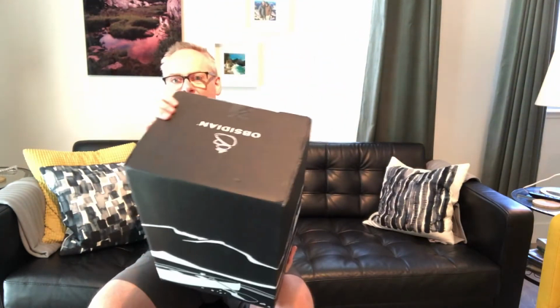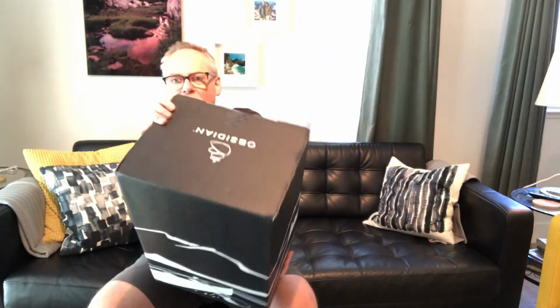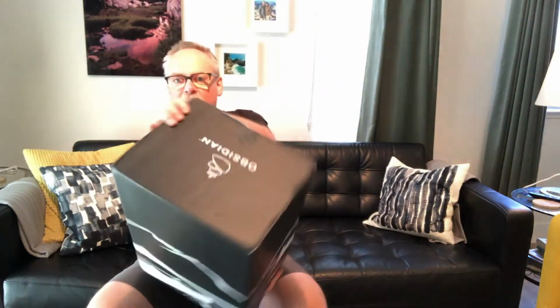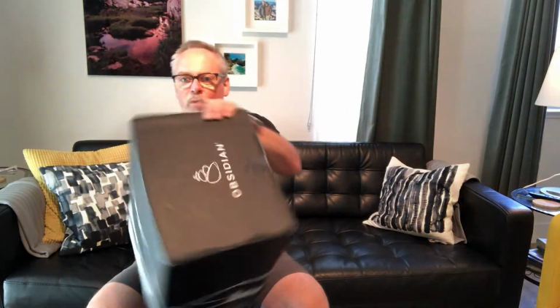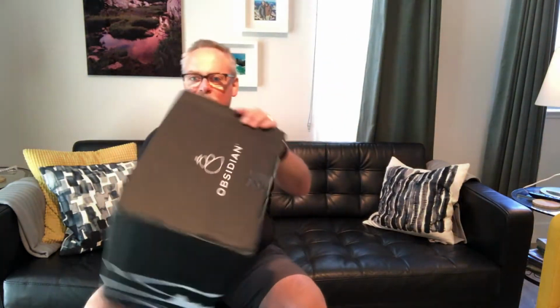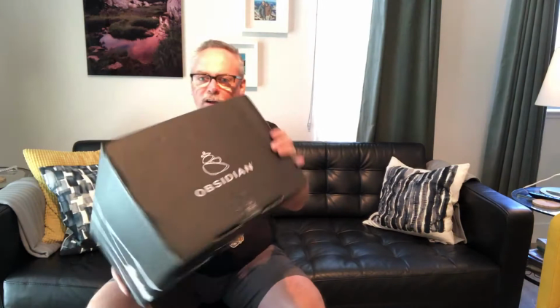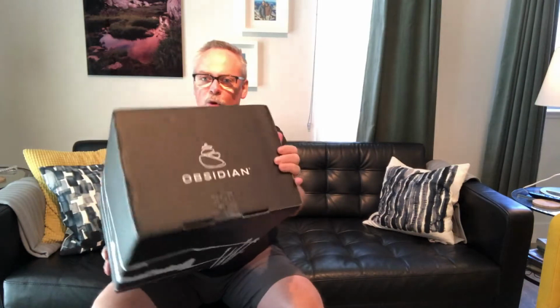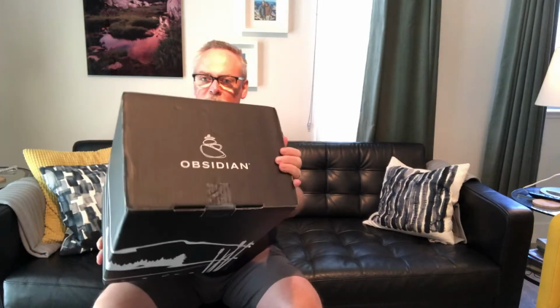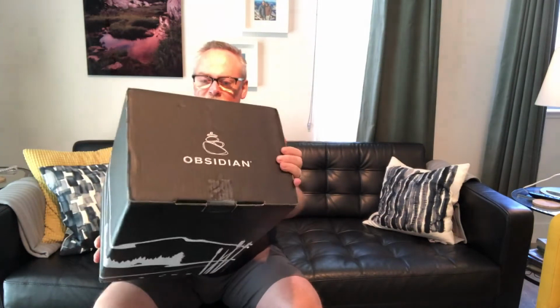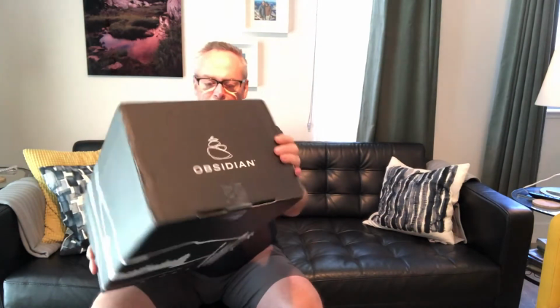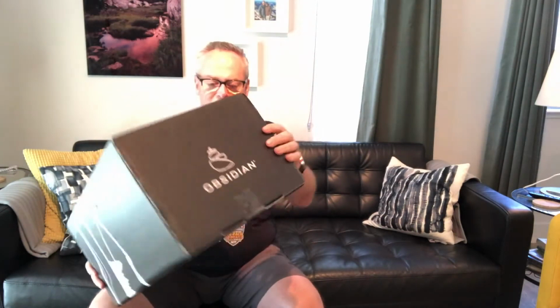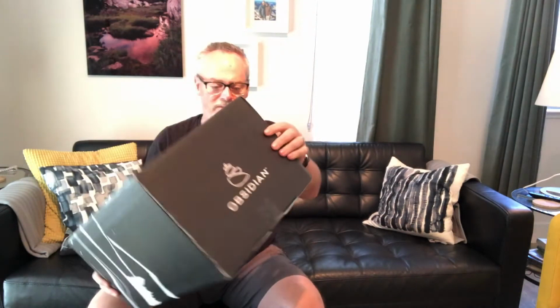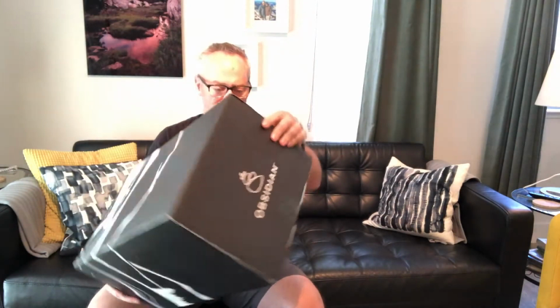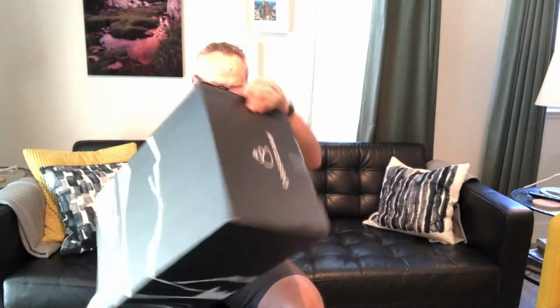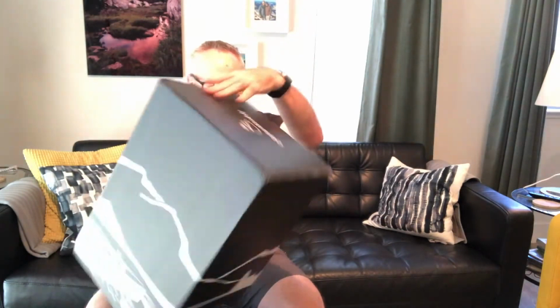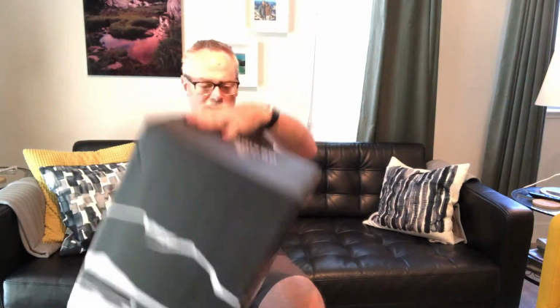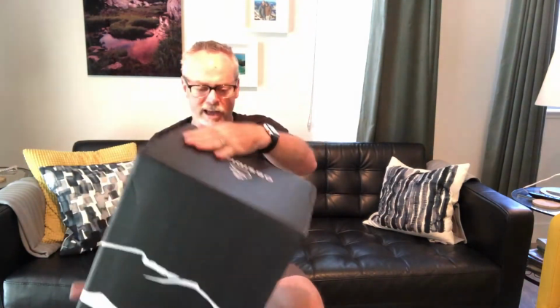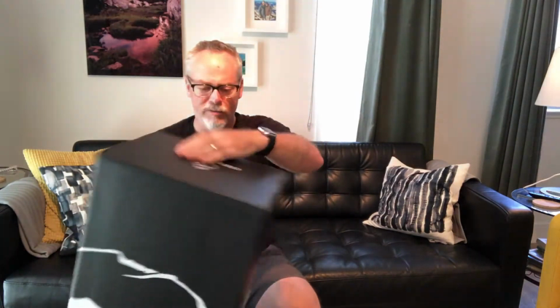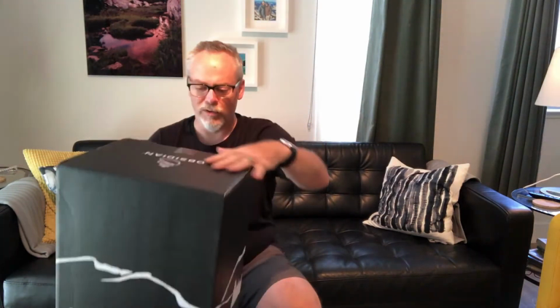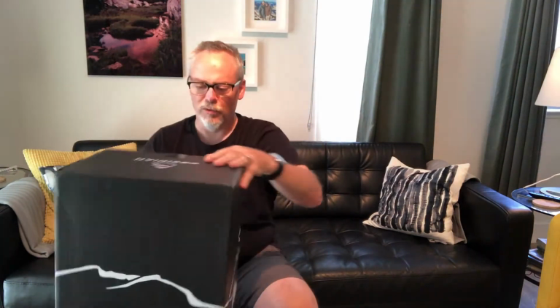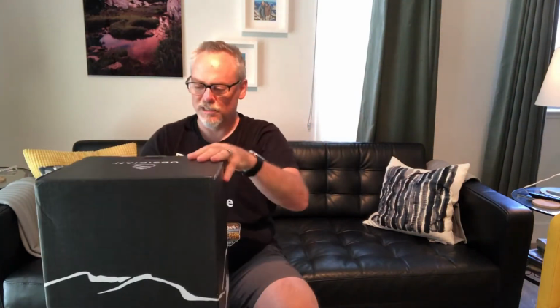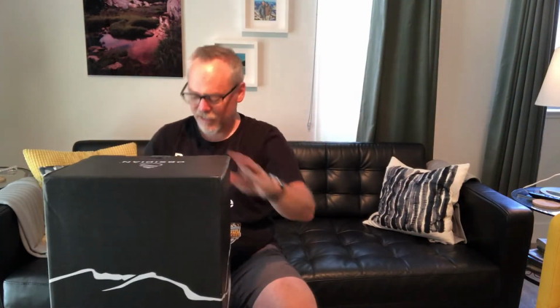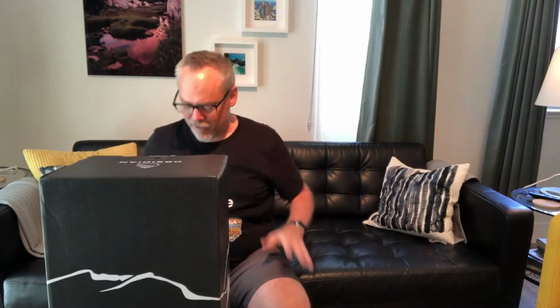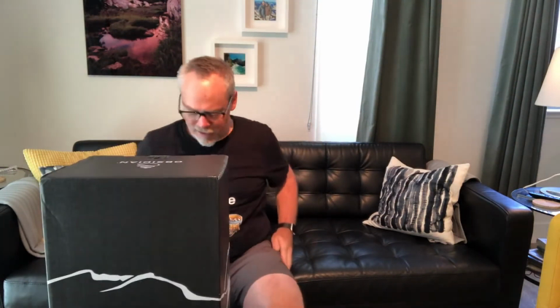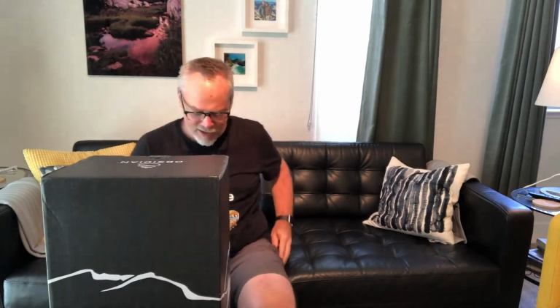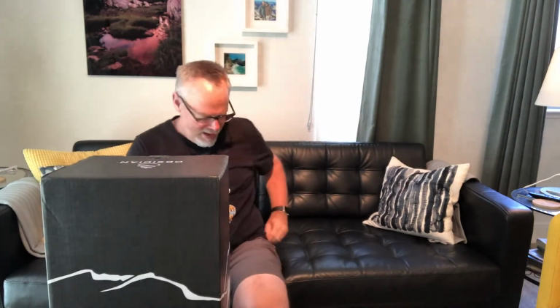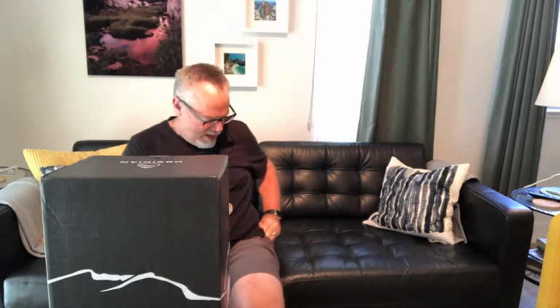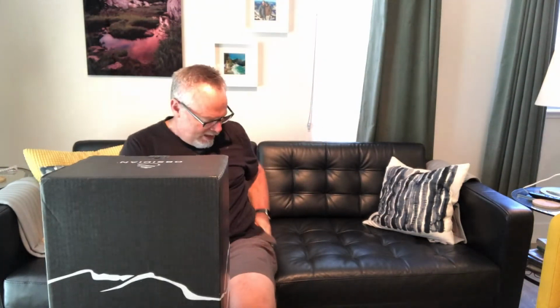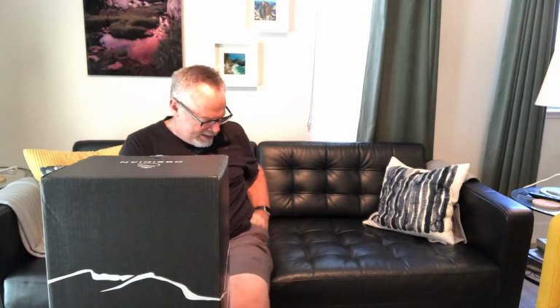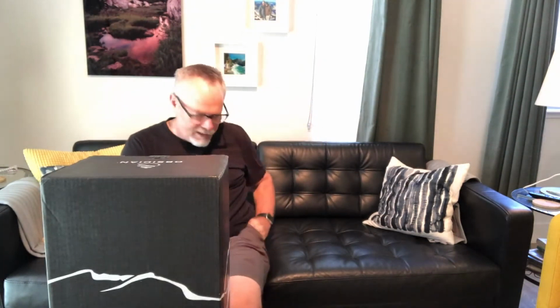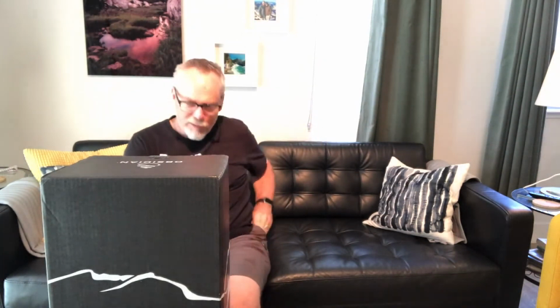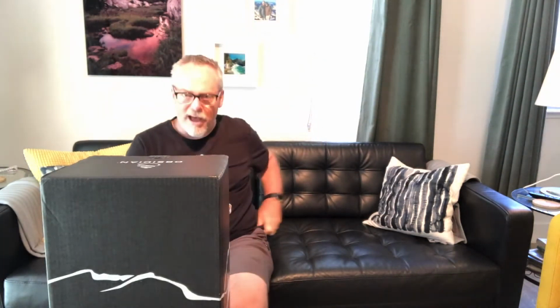We're gonna open this up. I haven't even taken a look at it — we don't know what's in here. Let's see what we got.